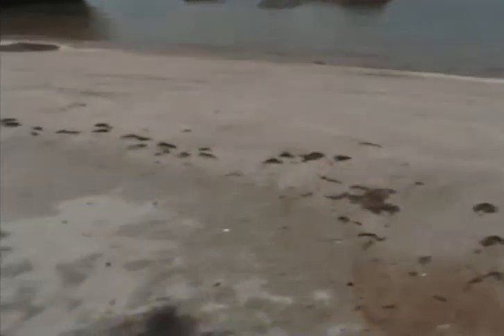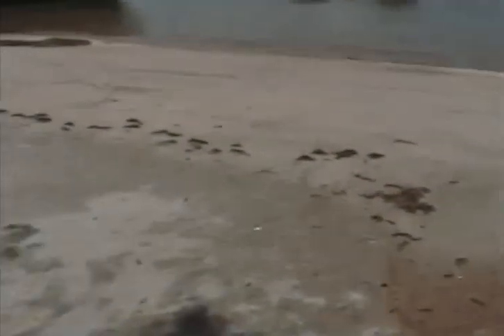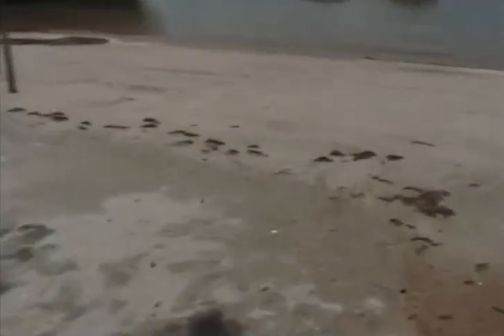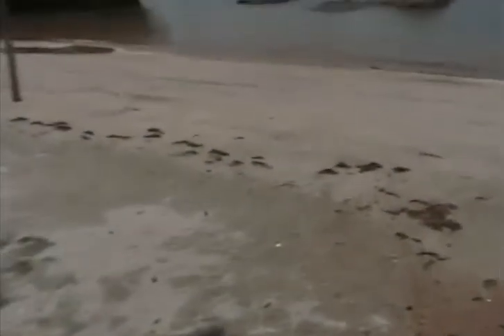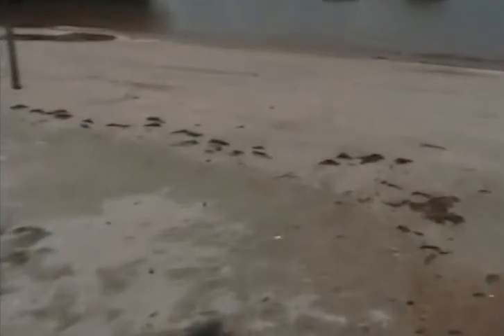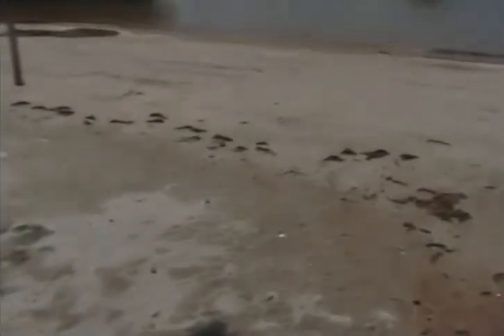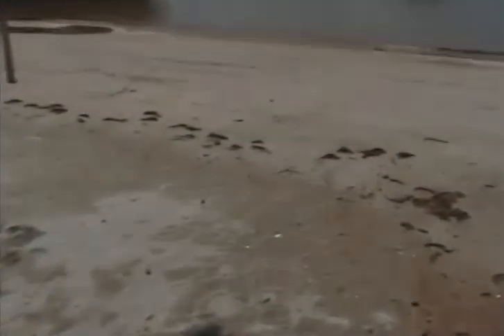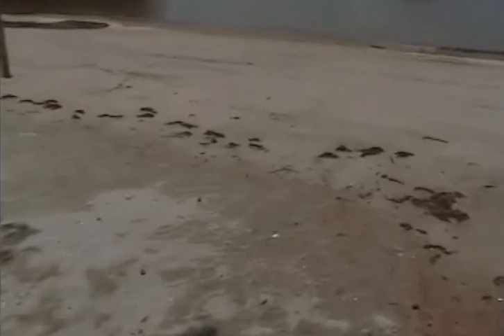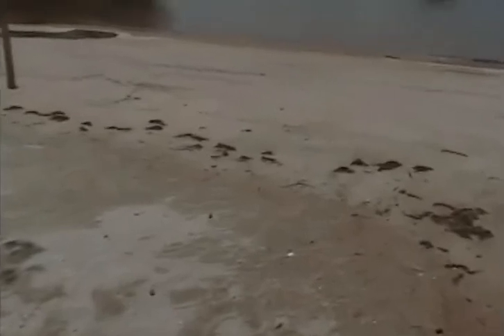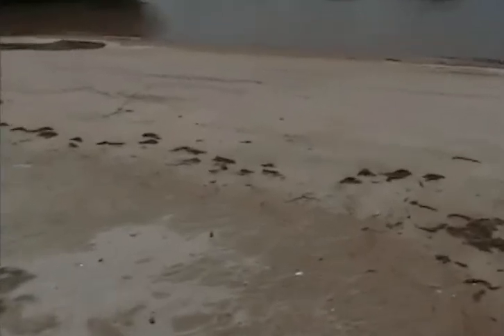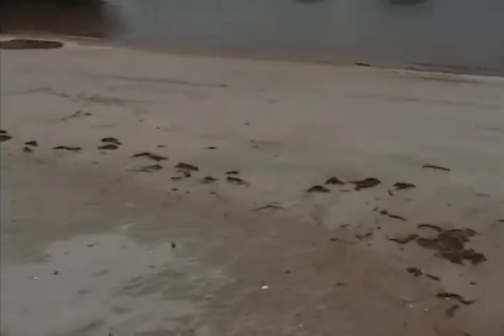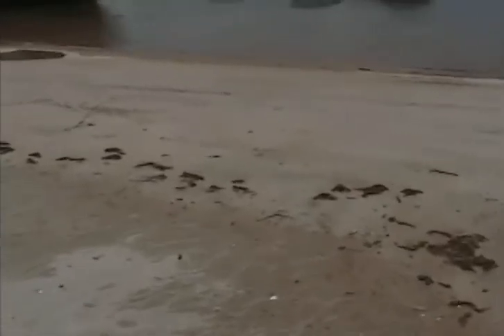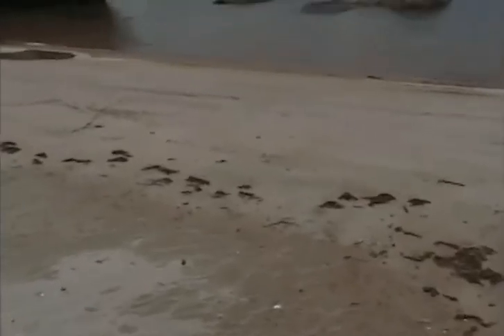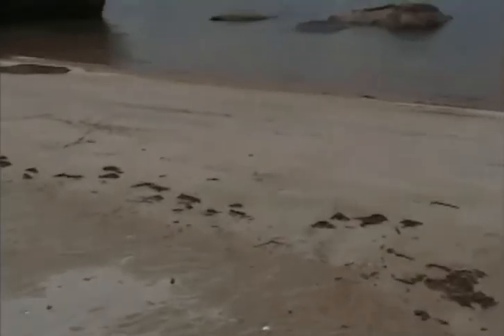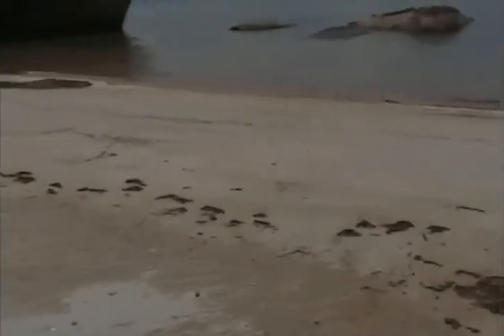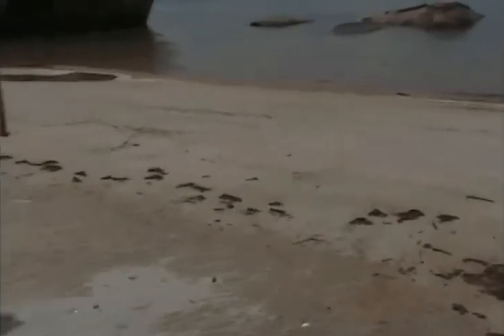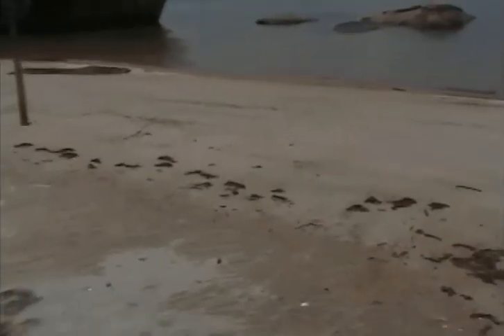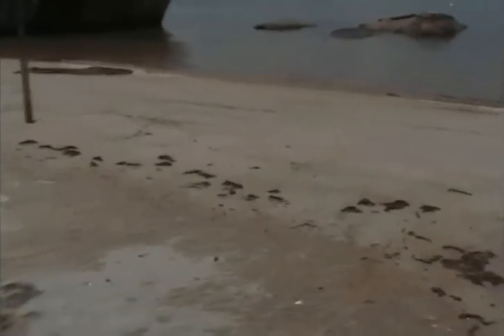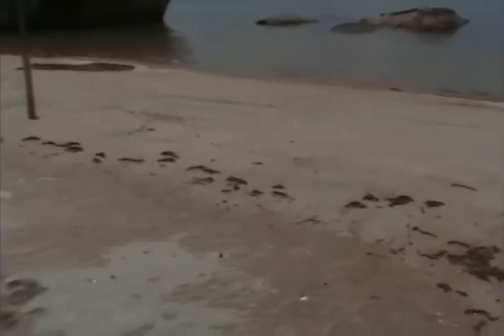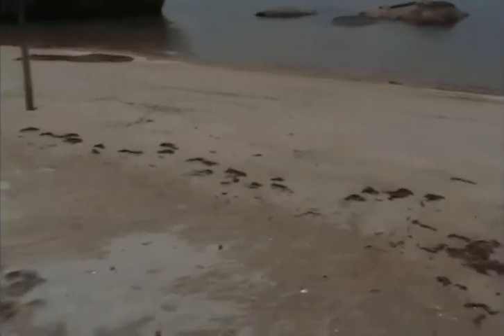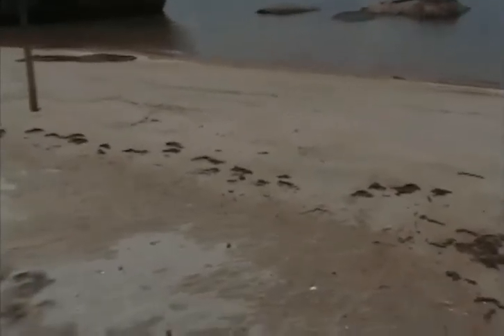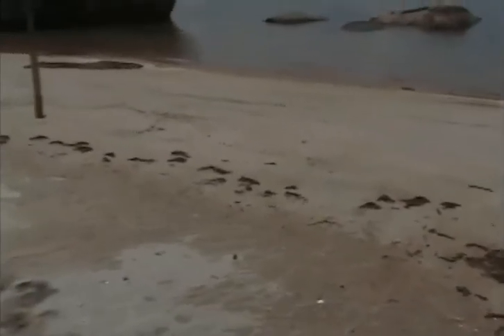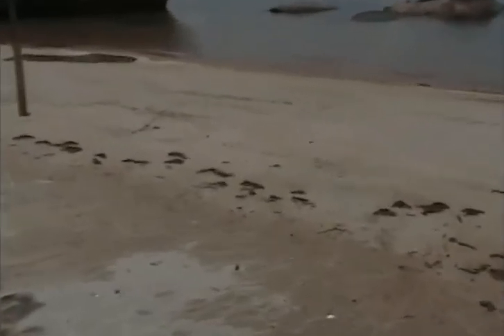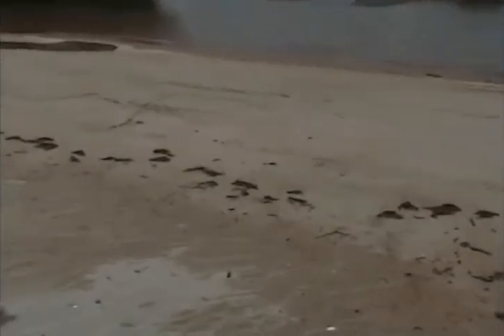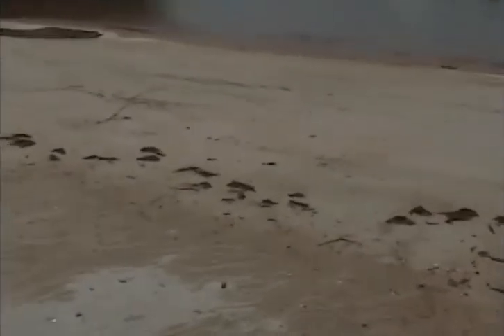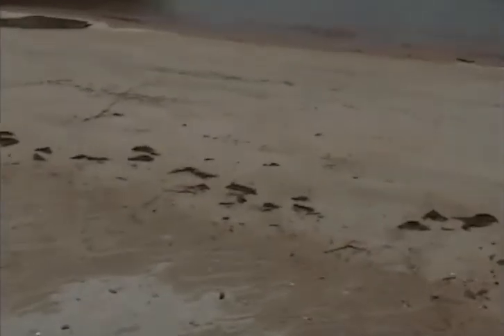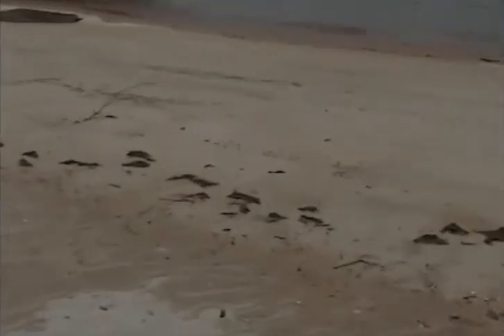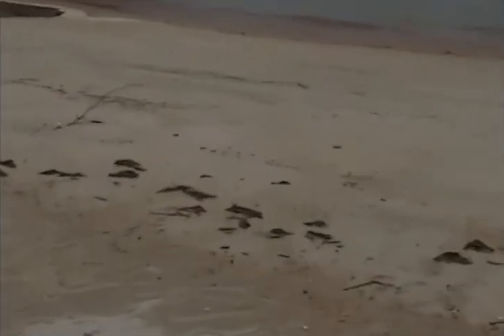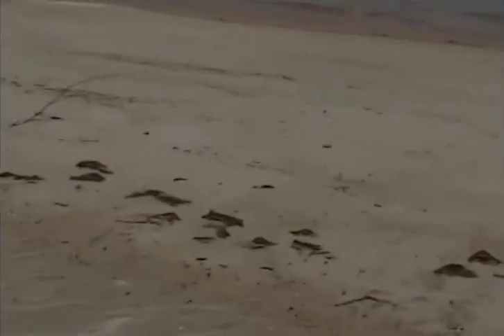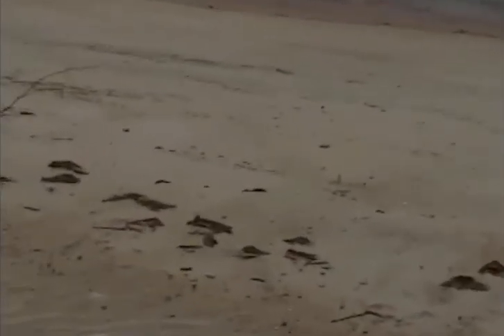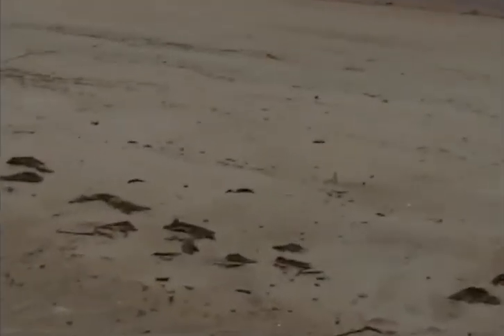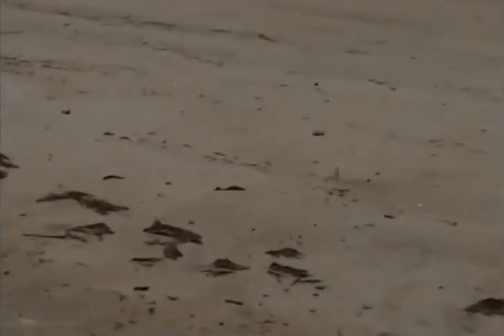A little butterfly. Let's see if I can zoom in on the butterfly here.